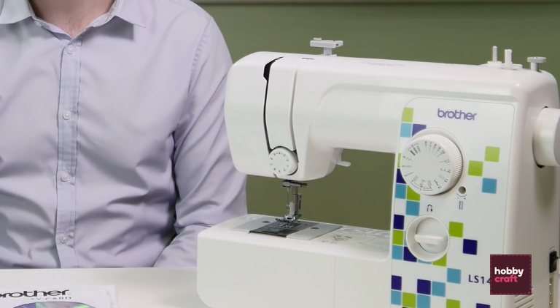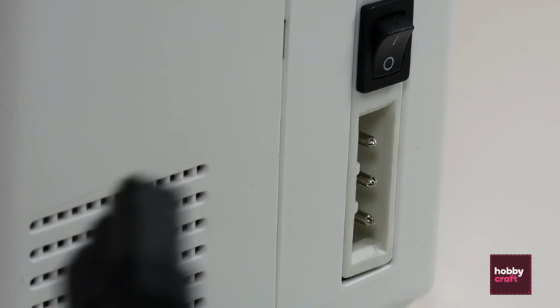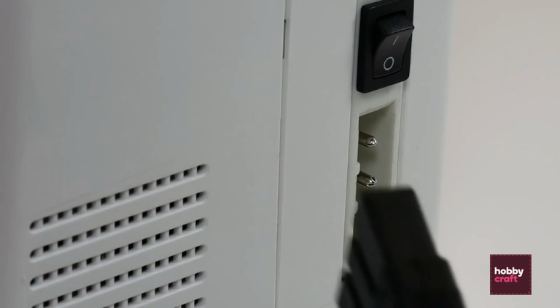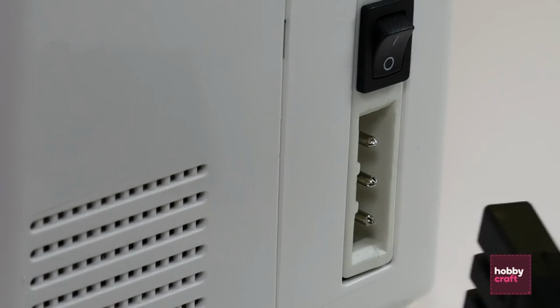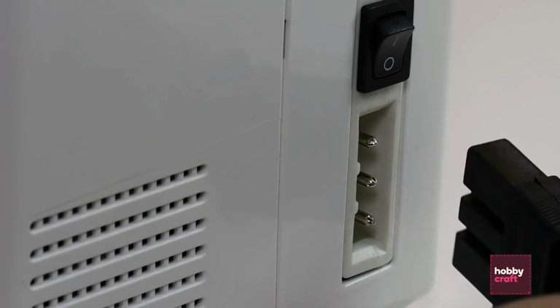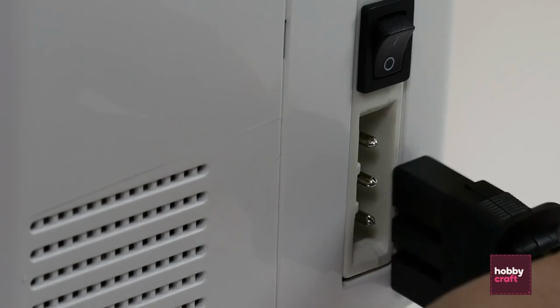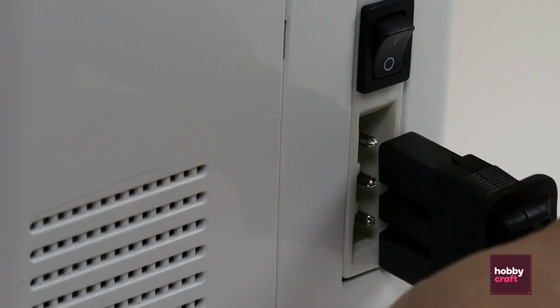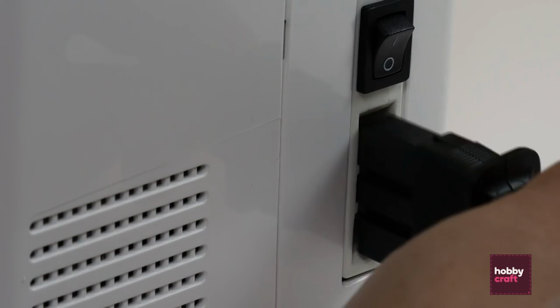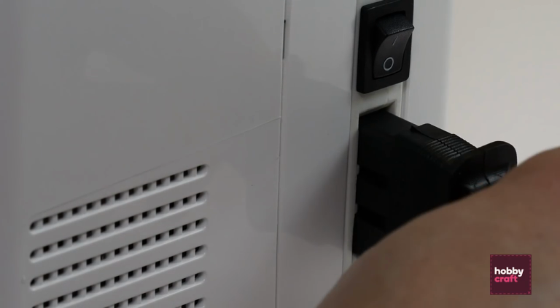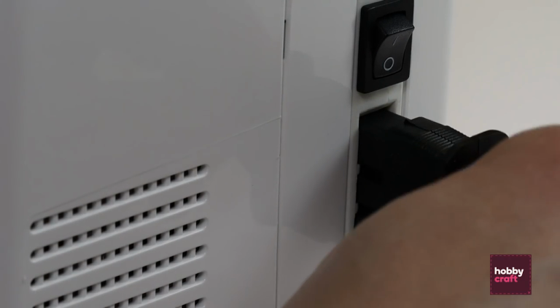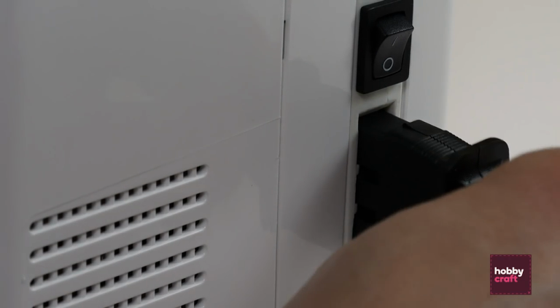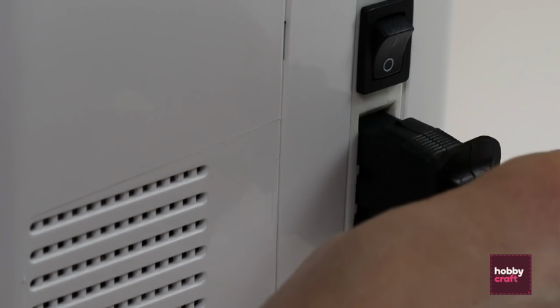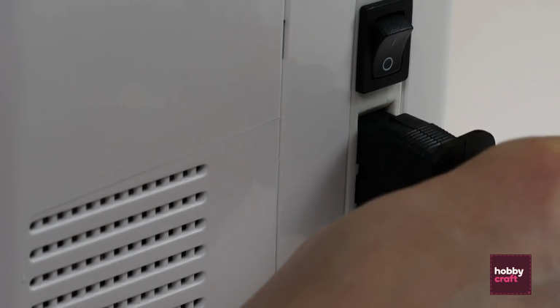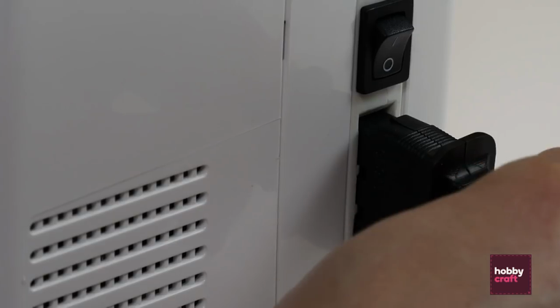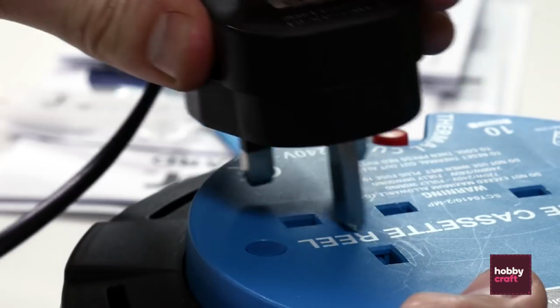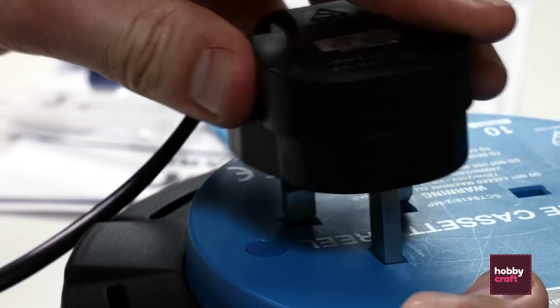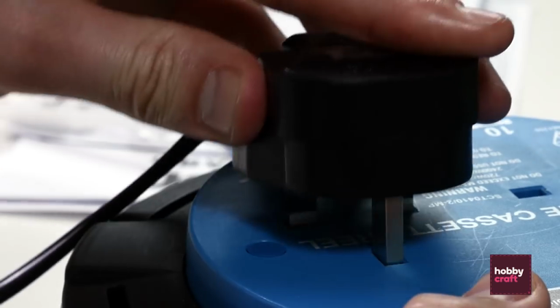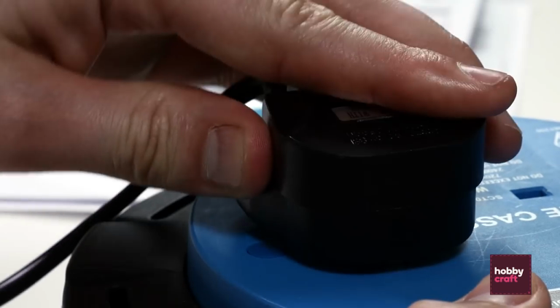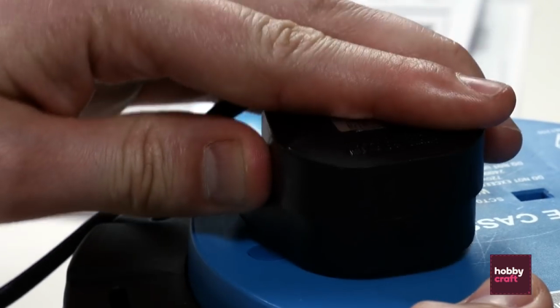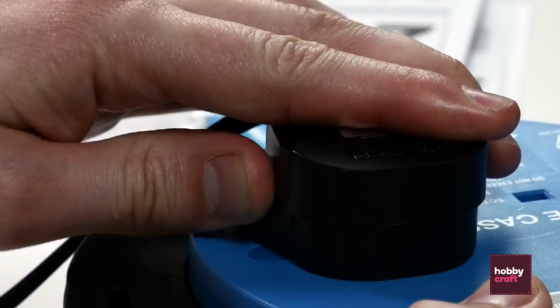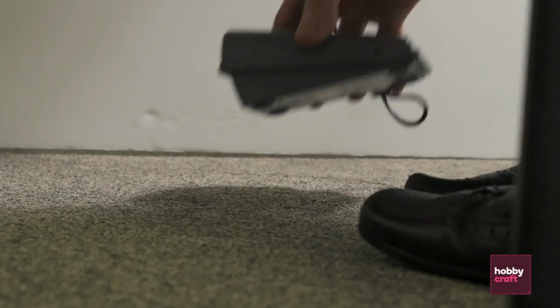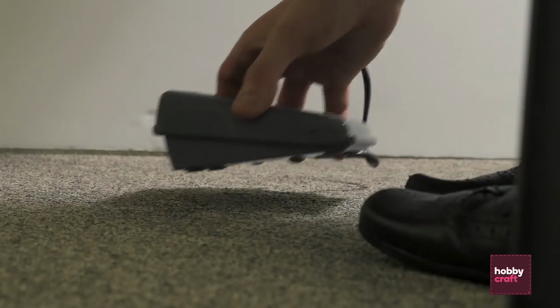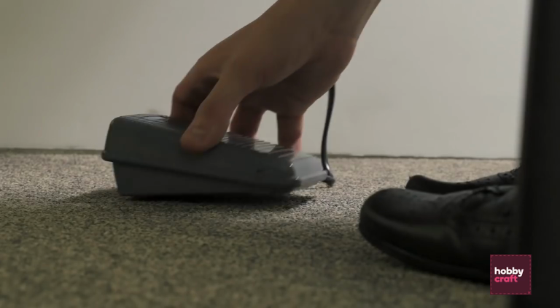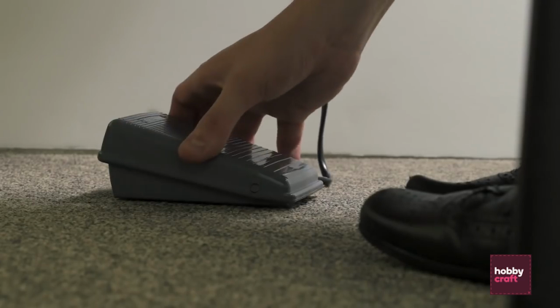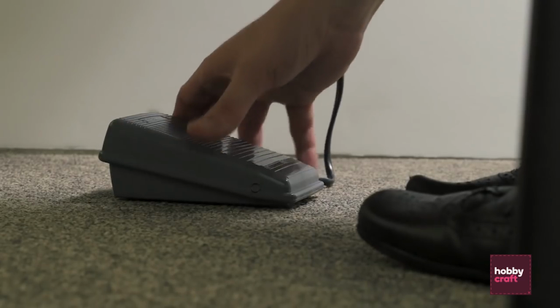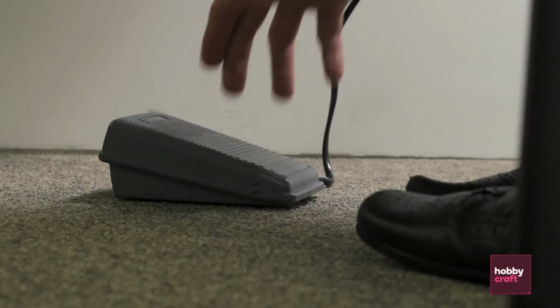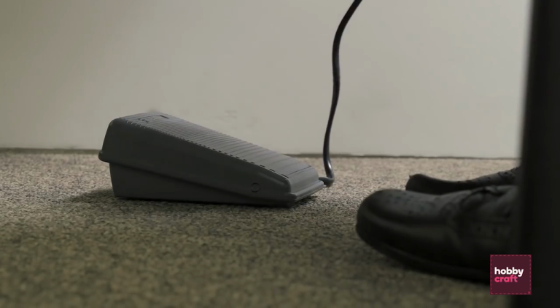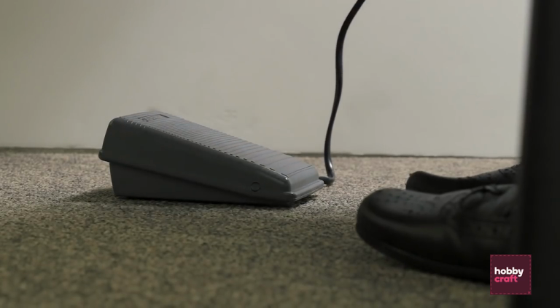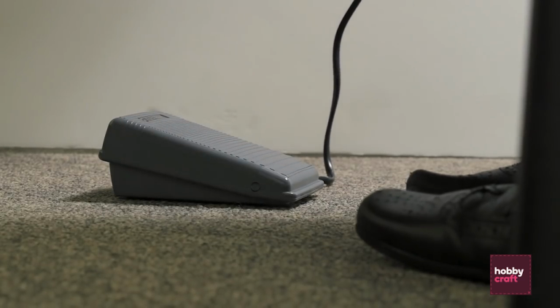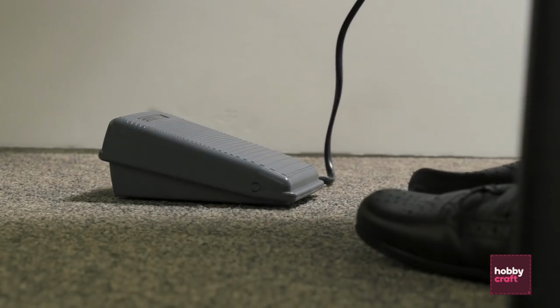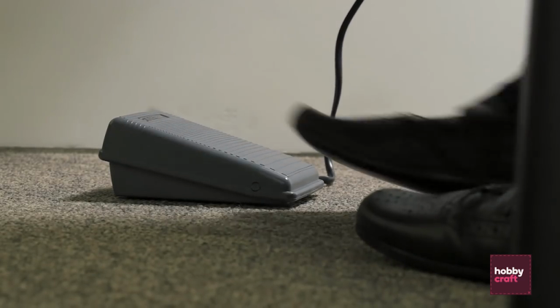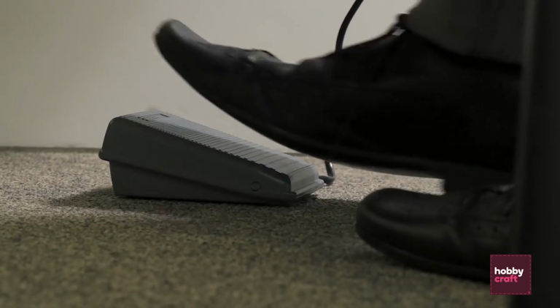Attach the power cord to the side of the machine, plug the power in, and place the foot pedal at your feet.